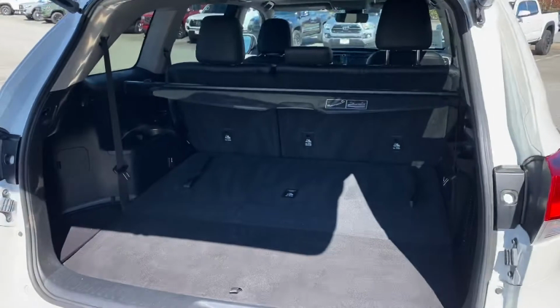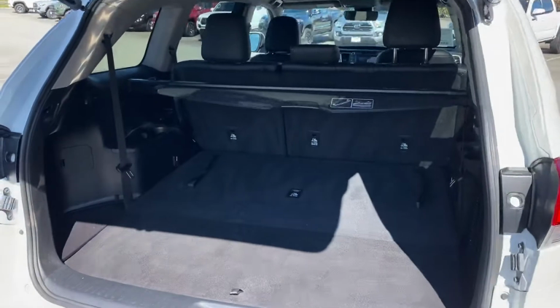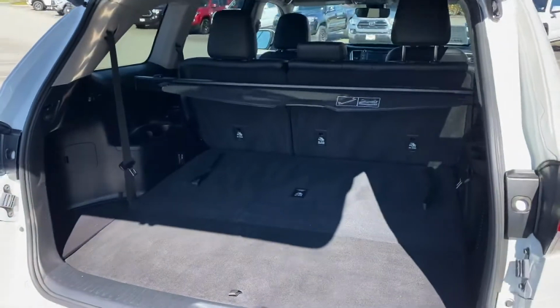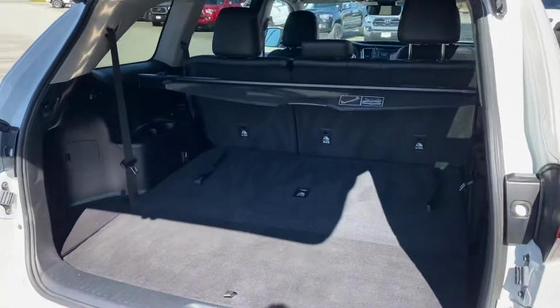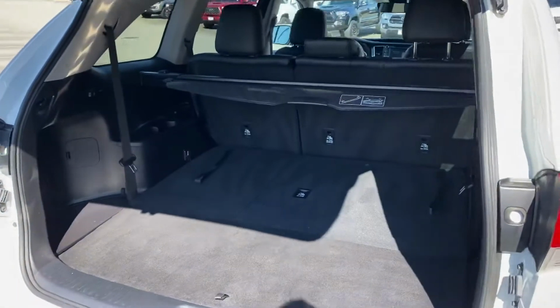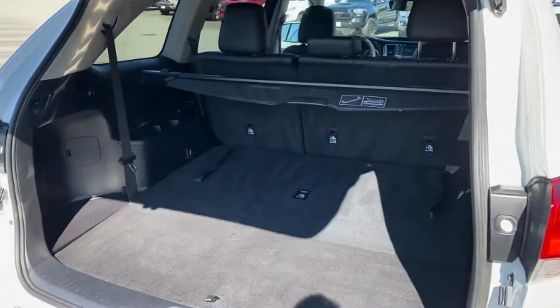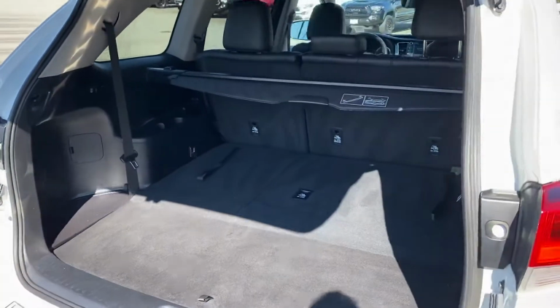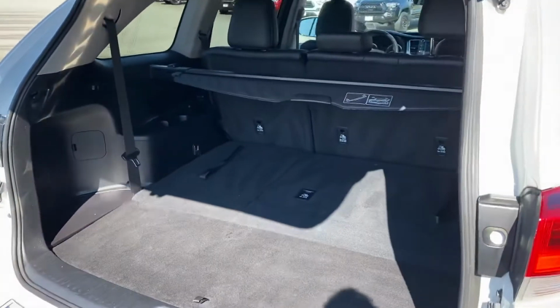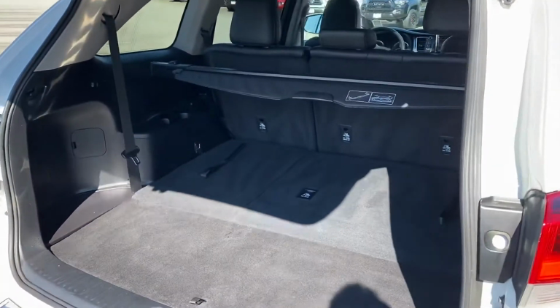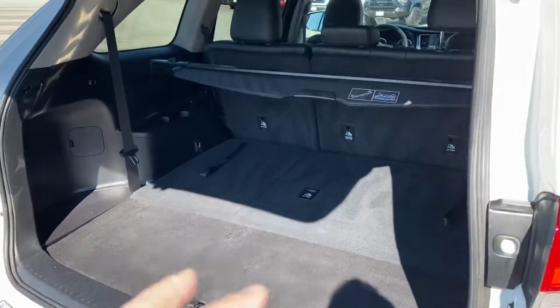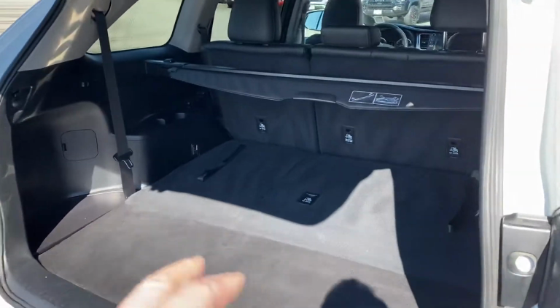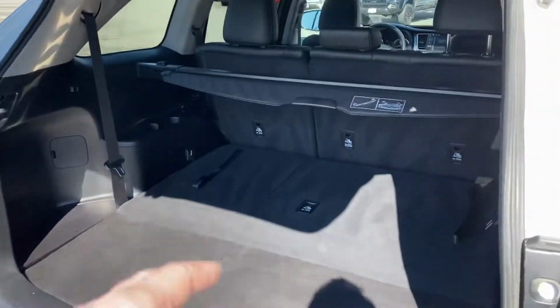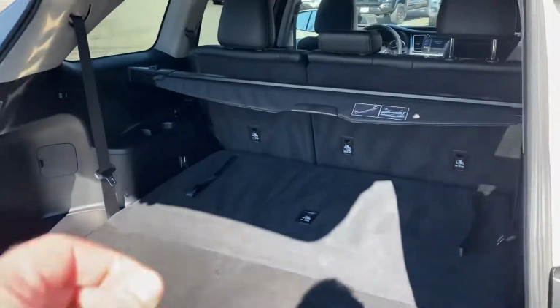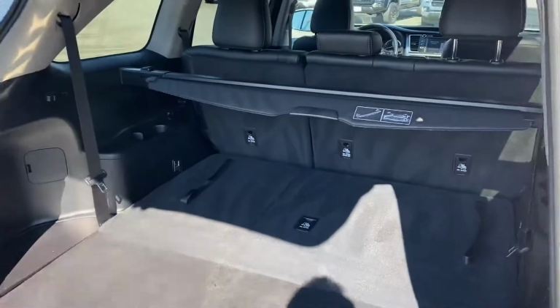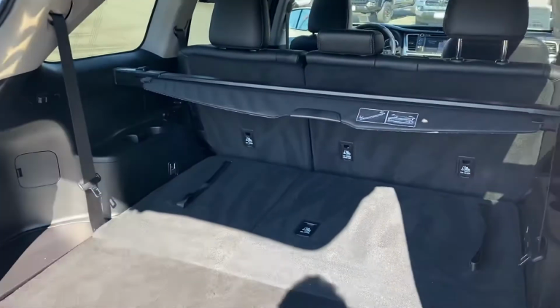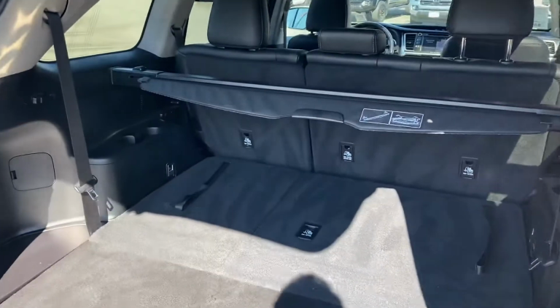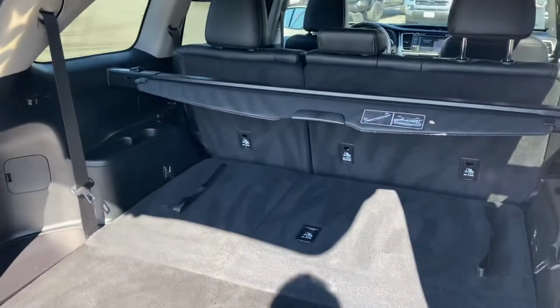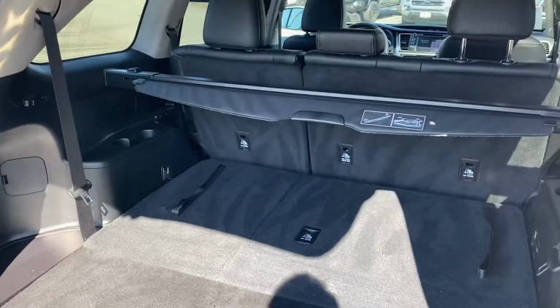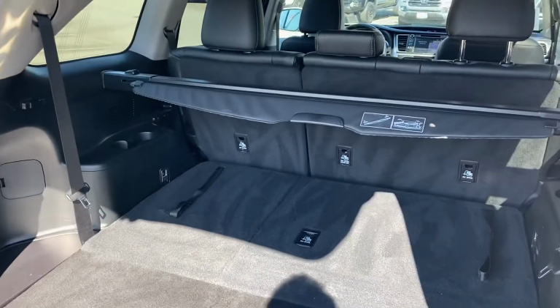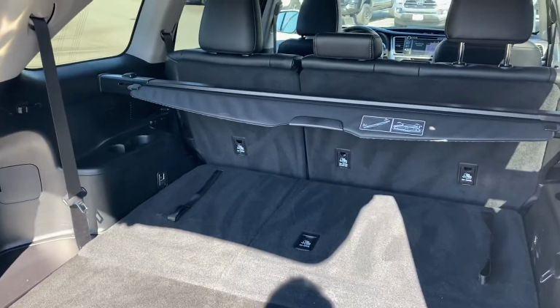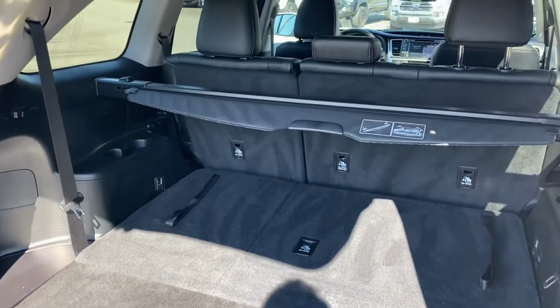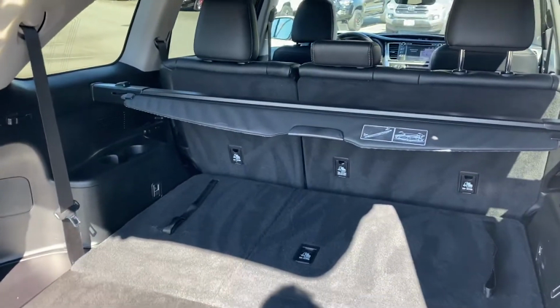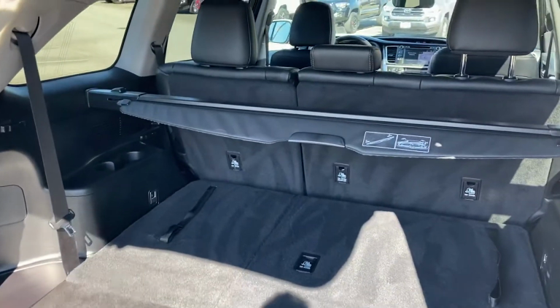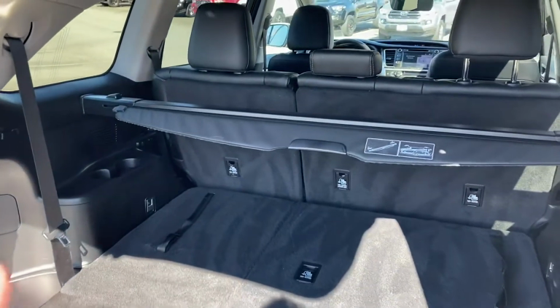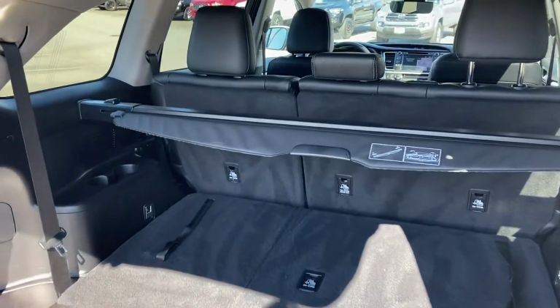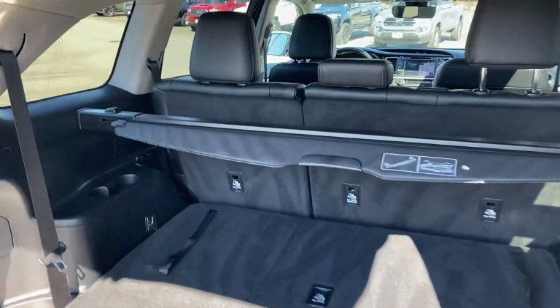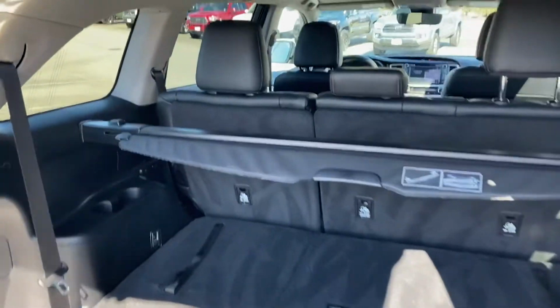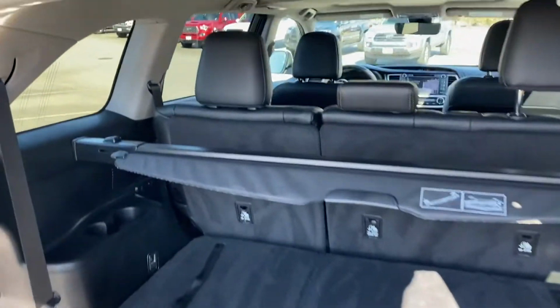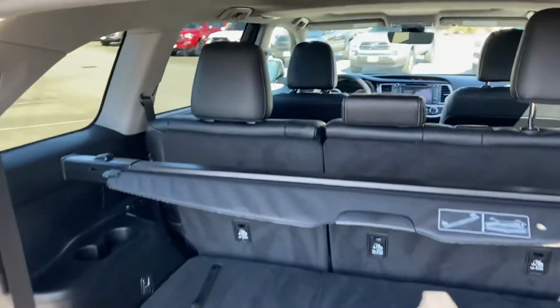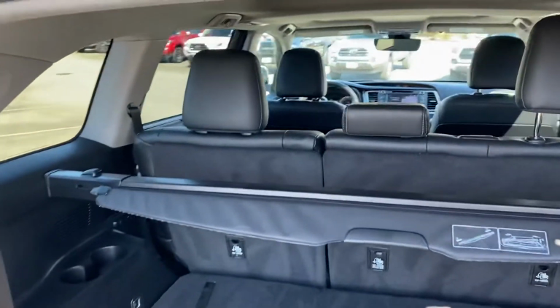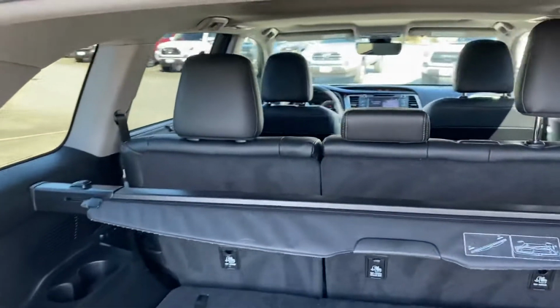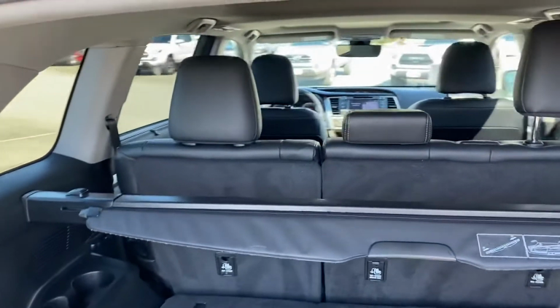Now this is an eight-seater with a third row — seats are folded into the floor at the moment, and there's a tonneau cover there as well, as you can tell.